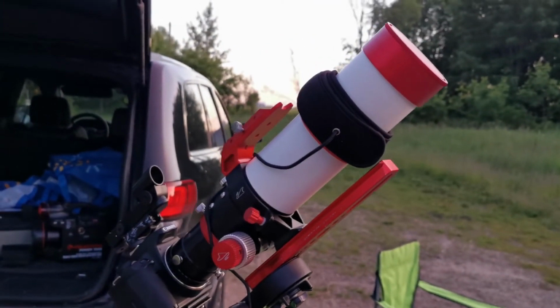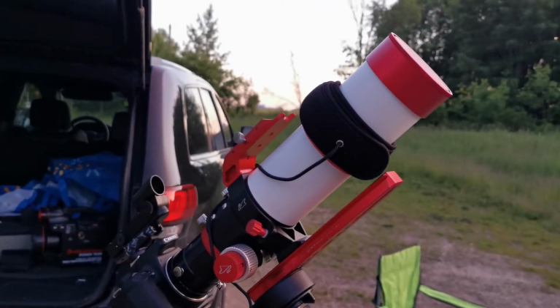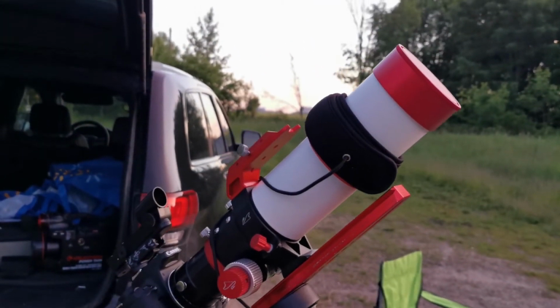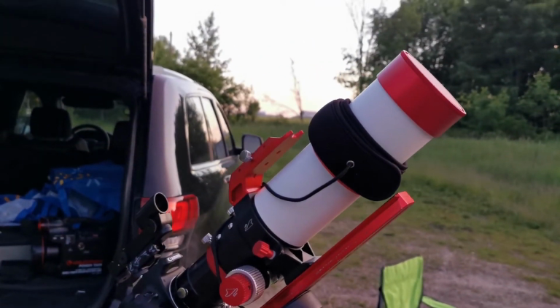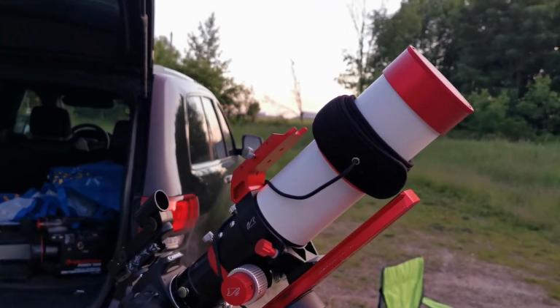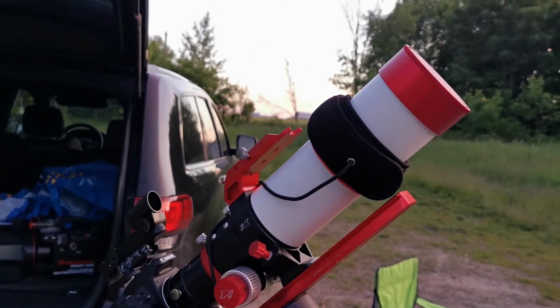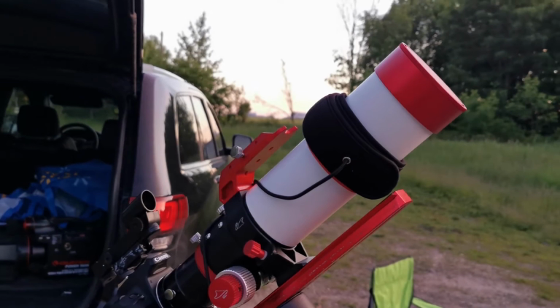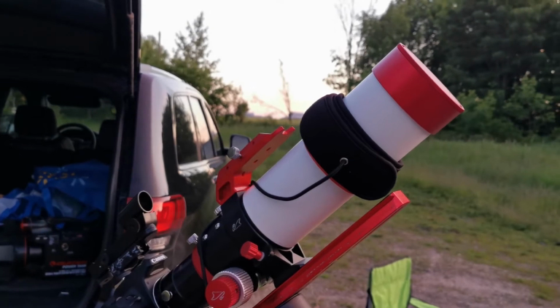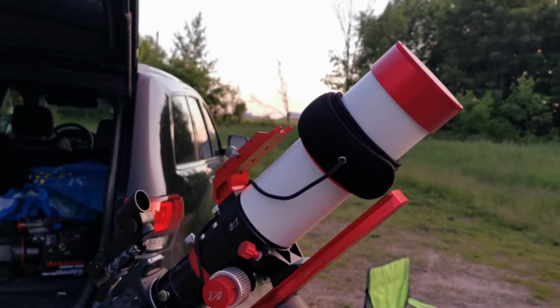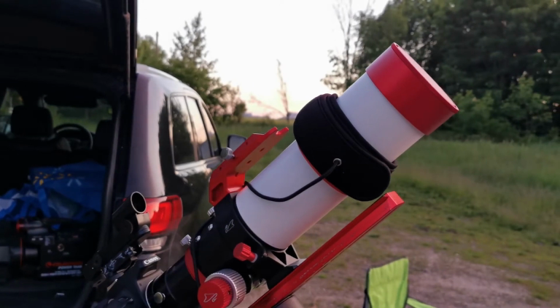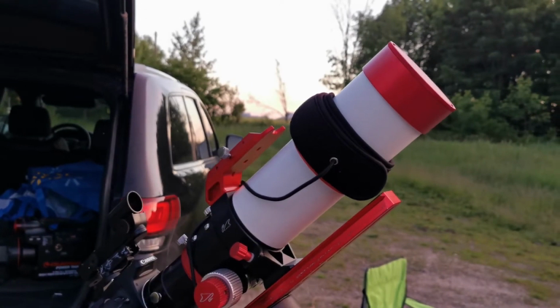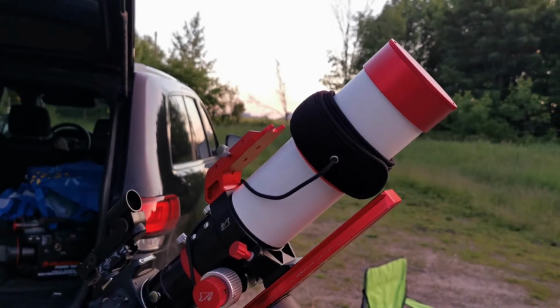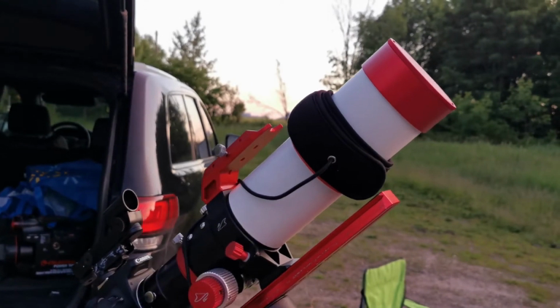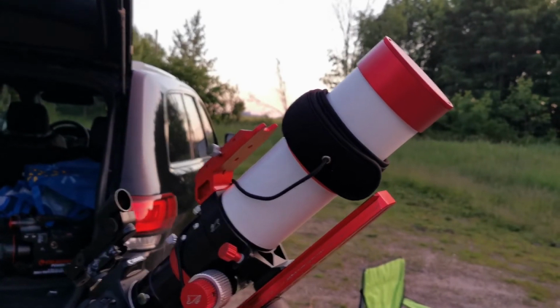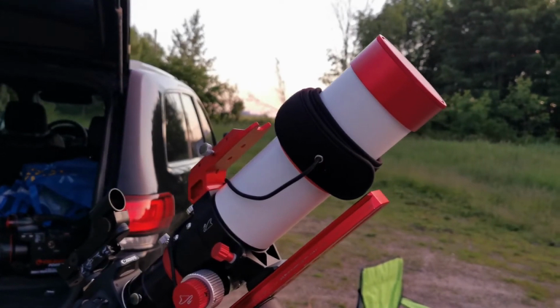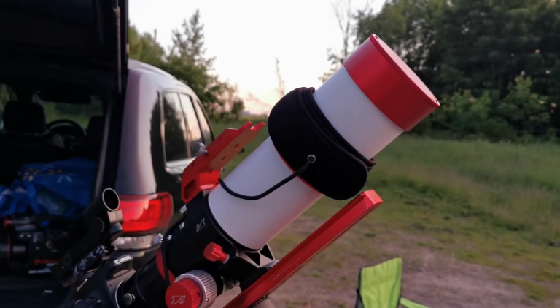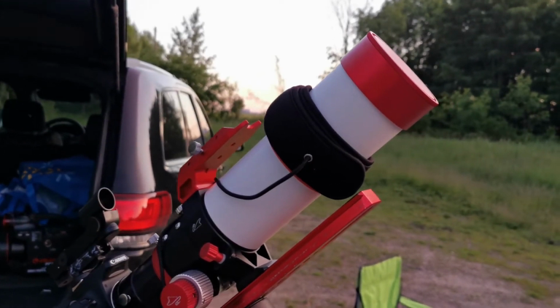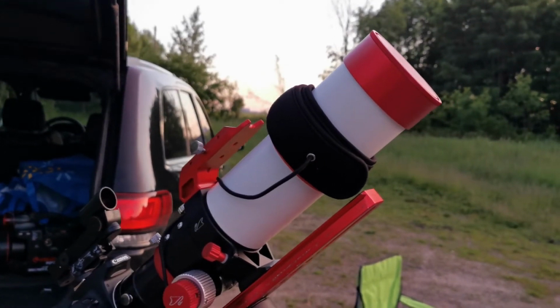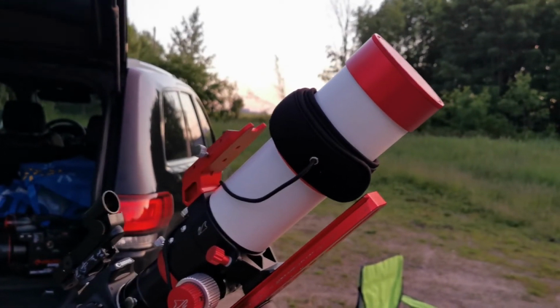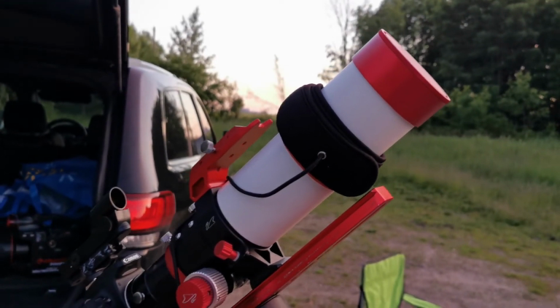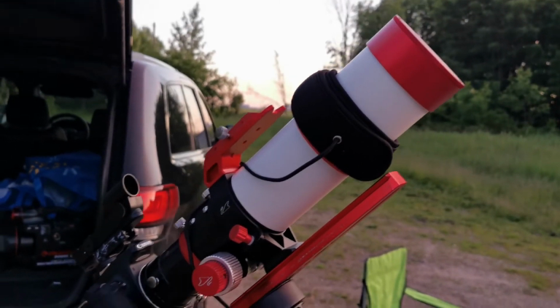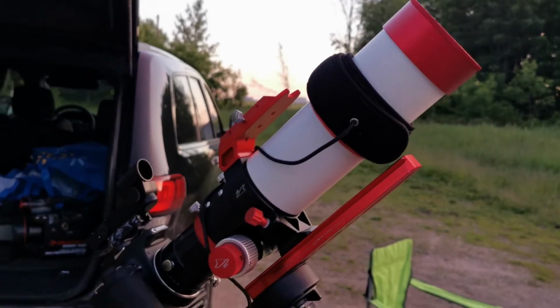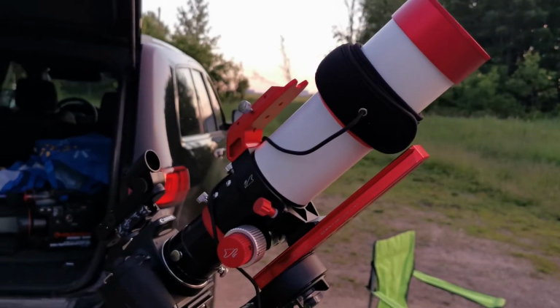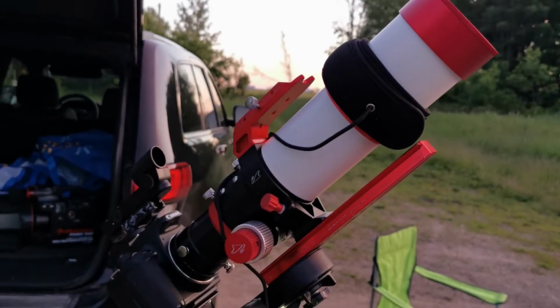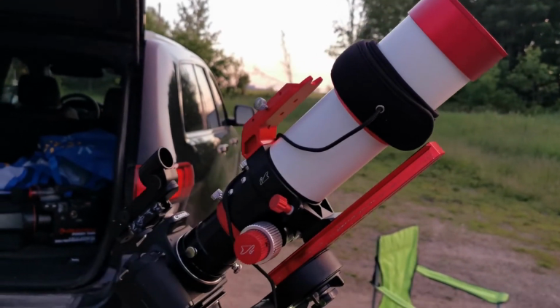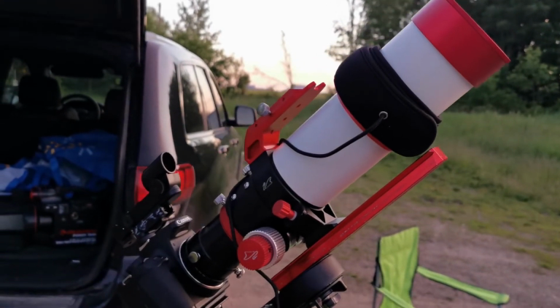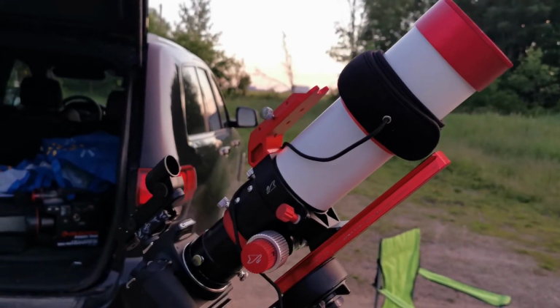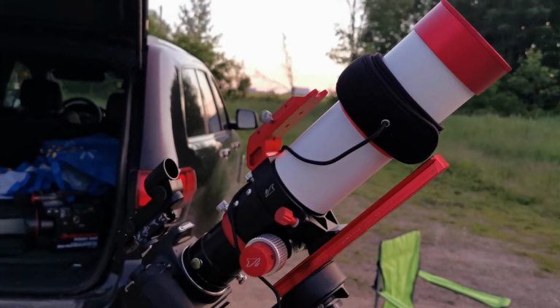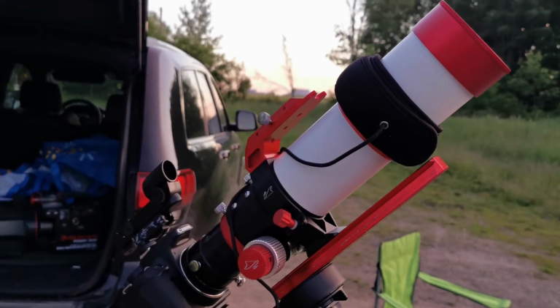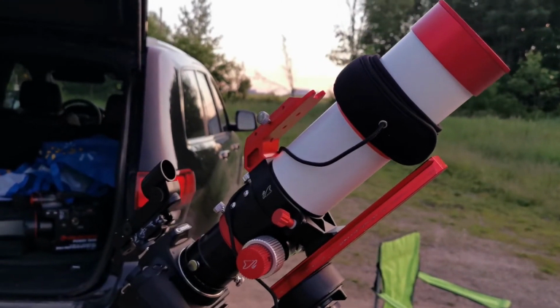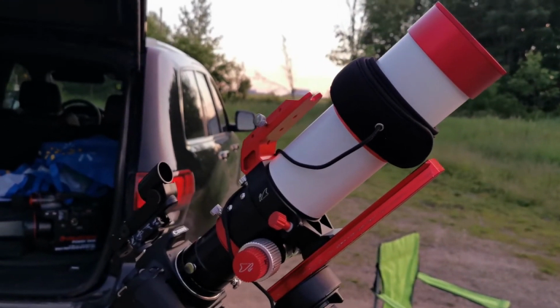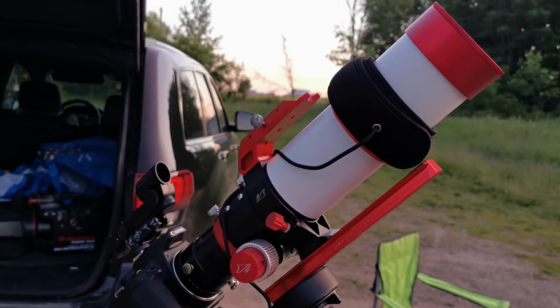Anyway, I'm really looking forward to doing a first light on this. So stick around and we'll talk to you in a bit.